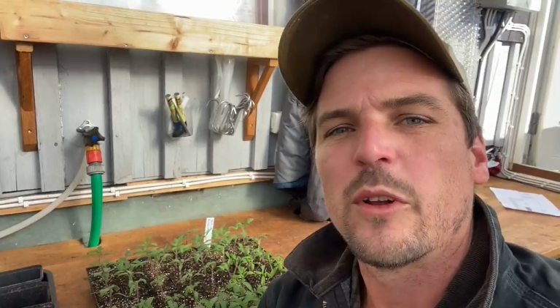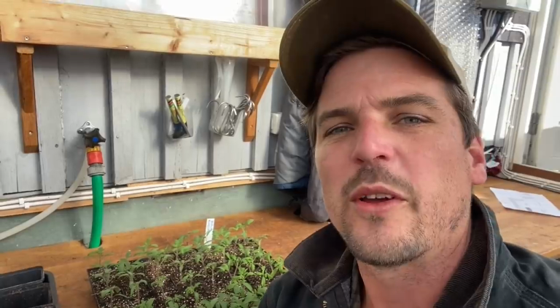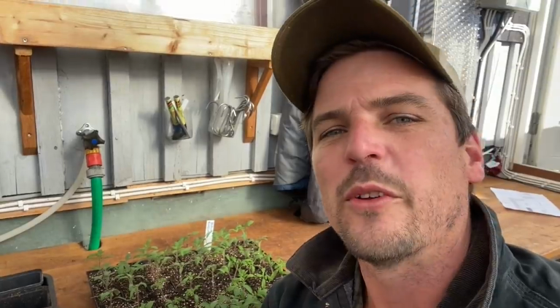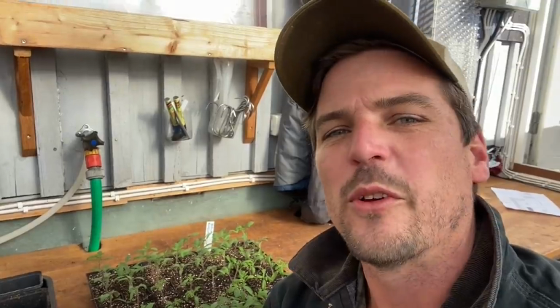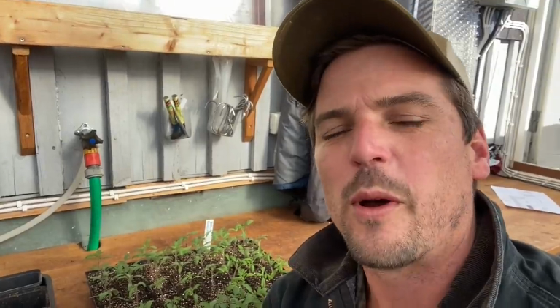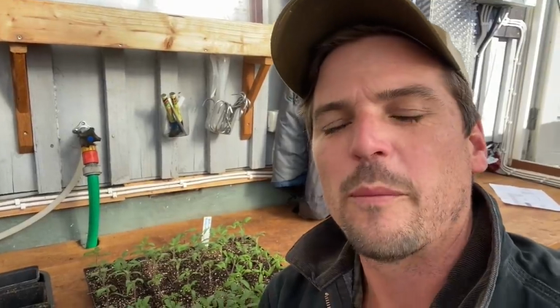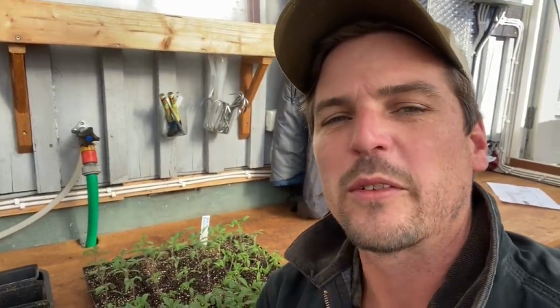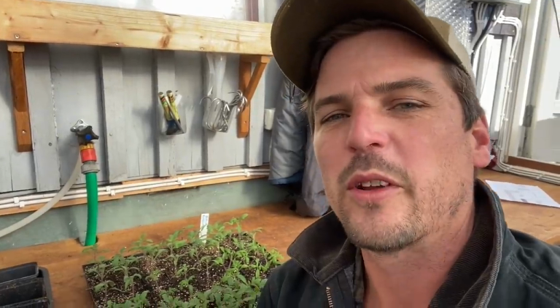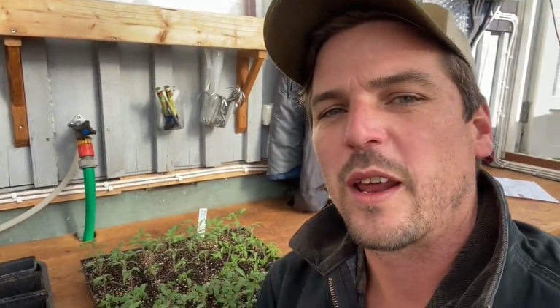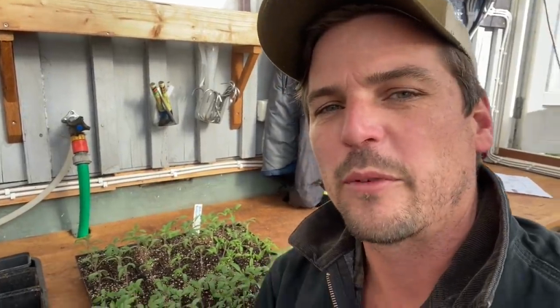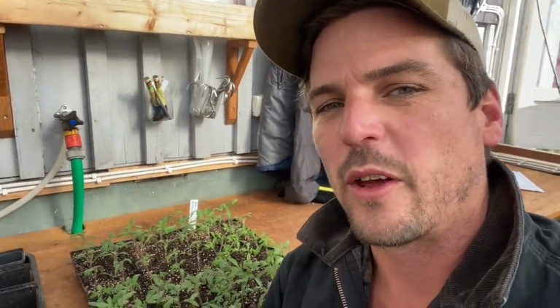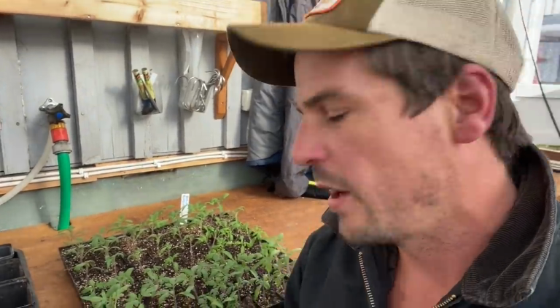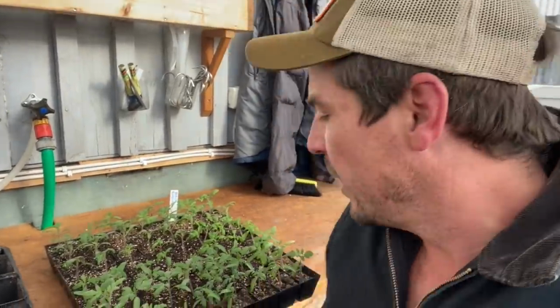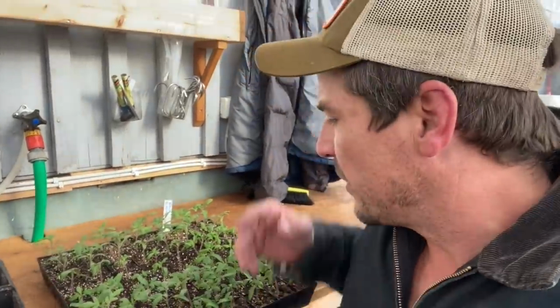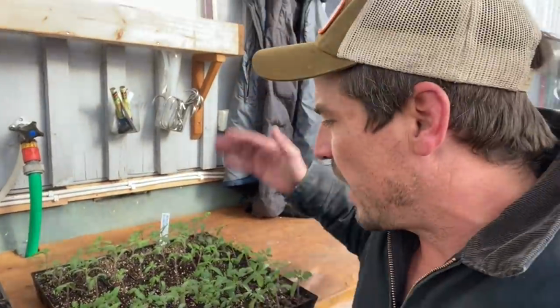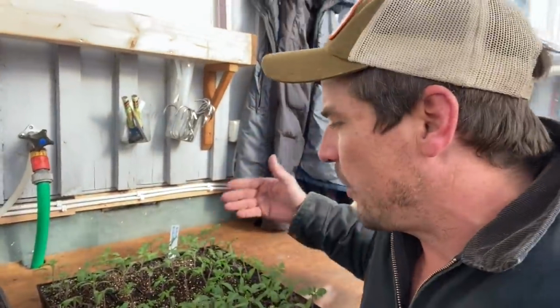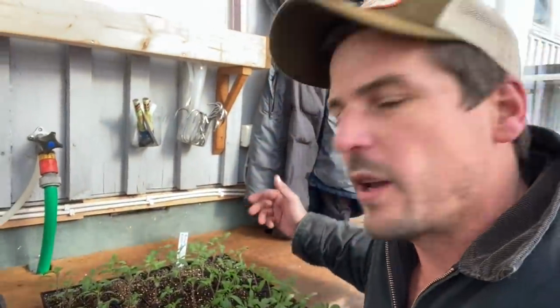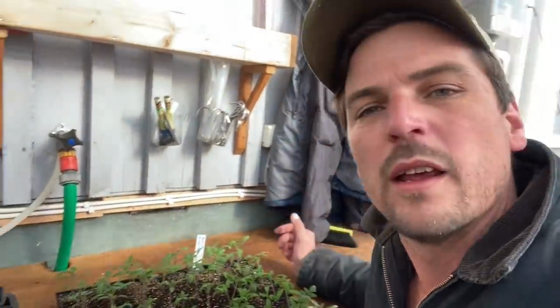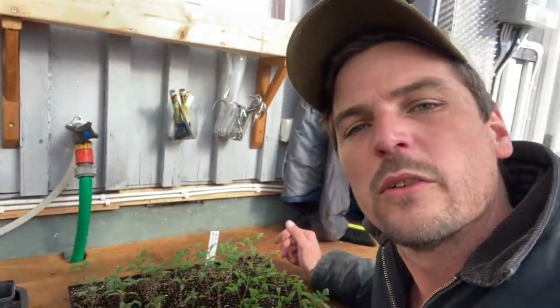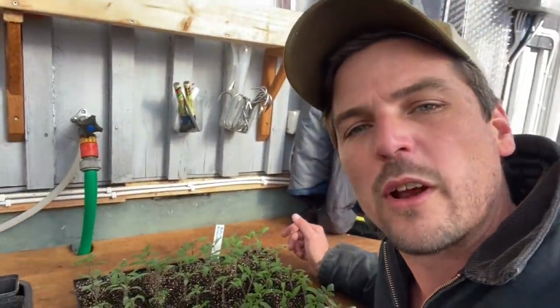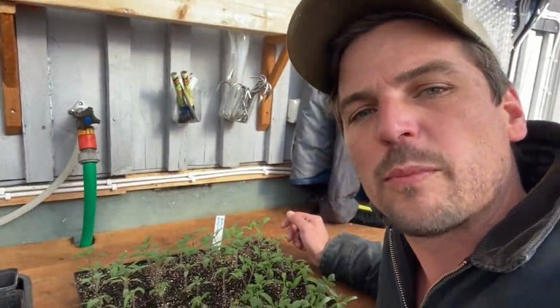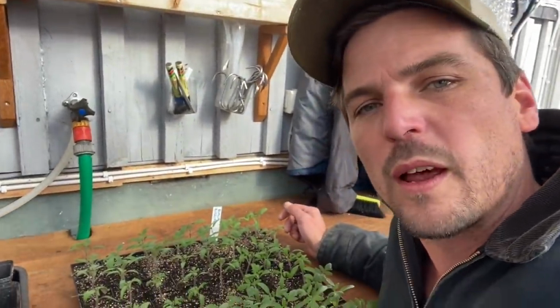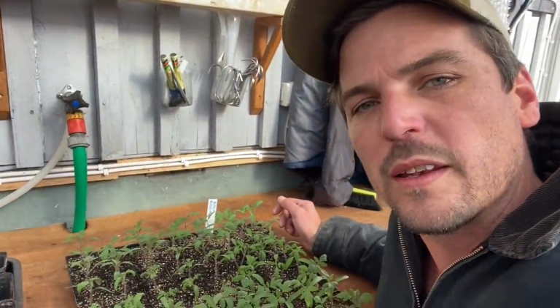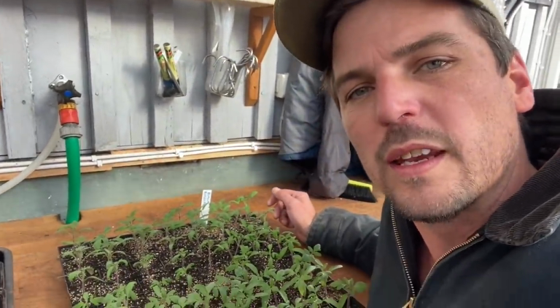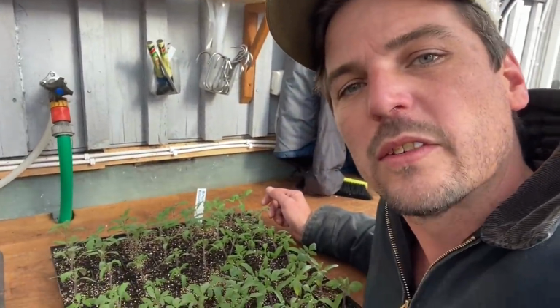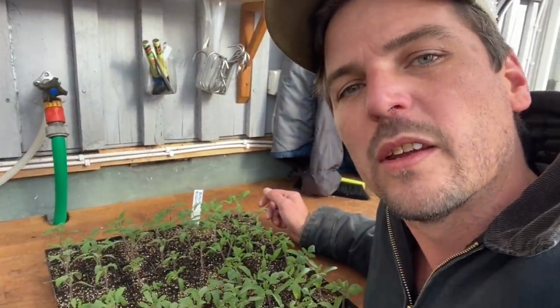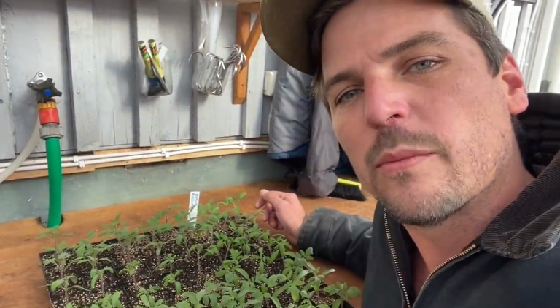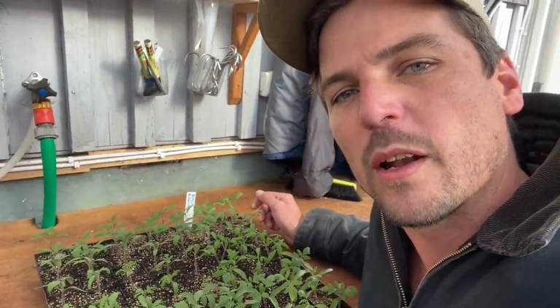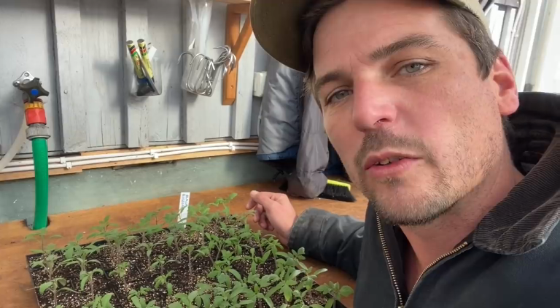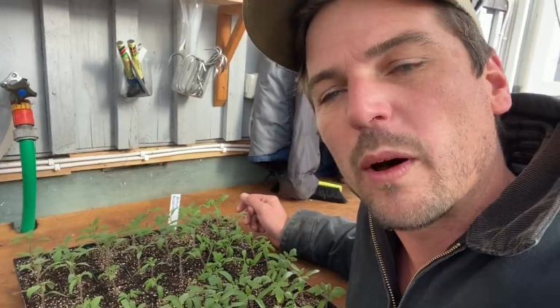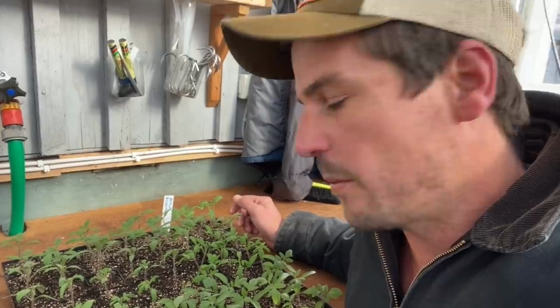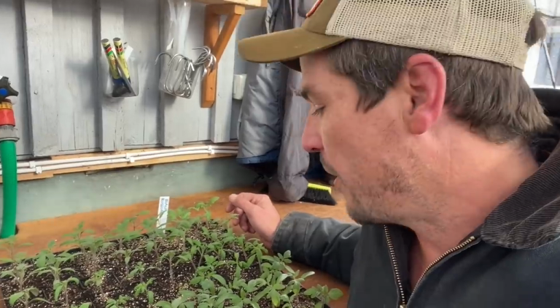What's up YouTube? Welcome back to another episode. Today I want to transplant these tomatoes, pop them on.